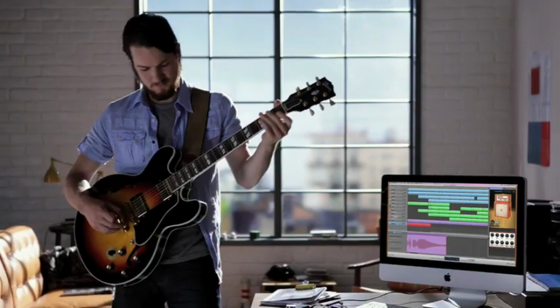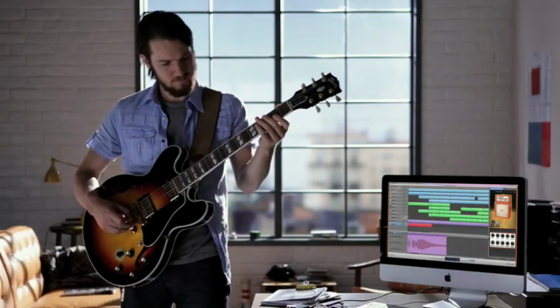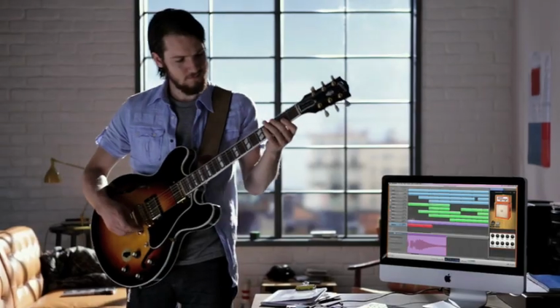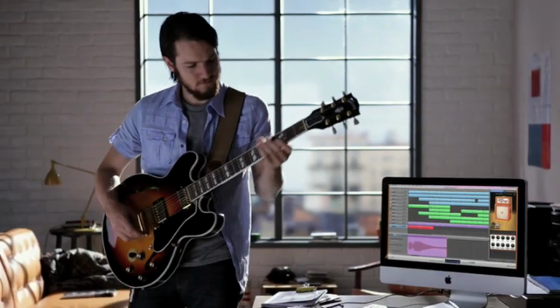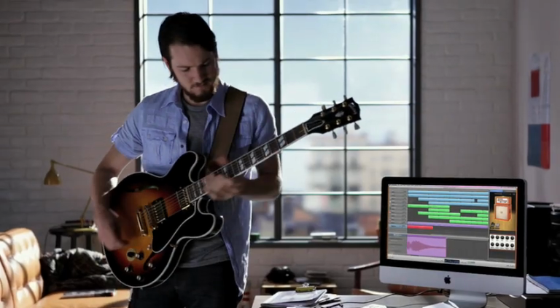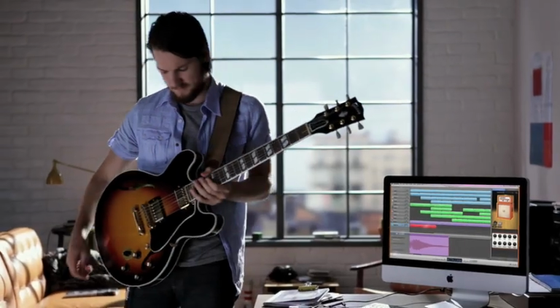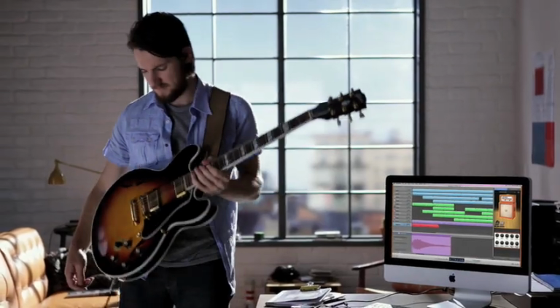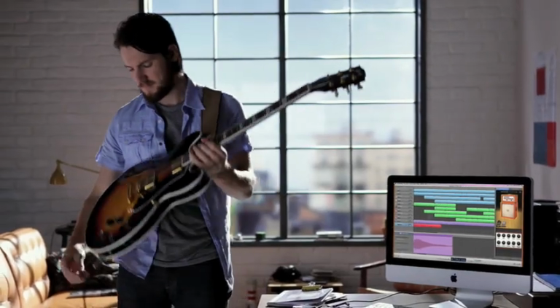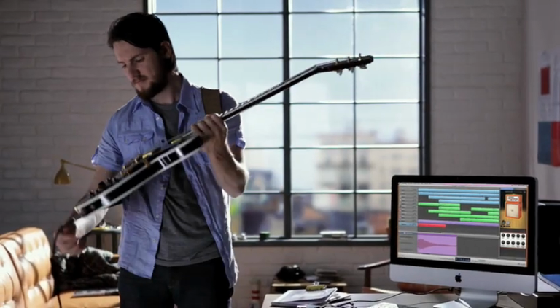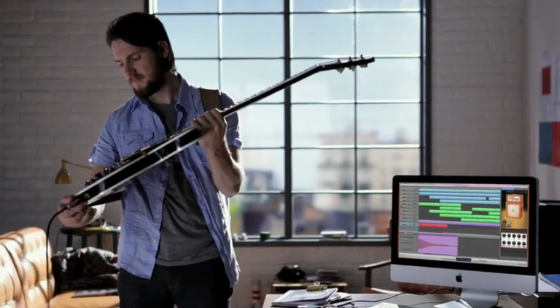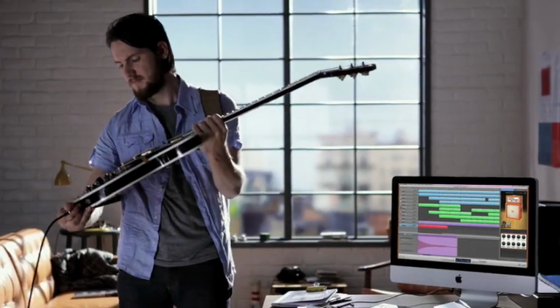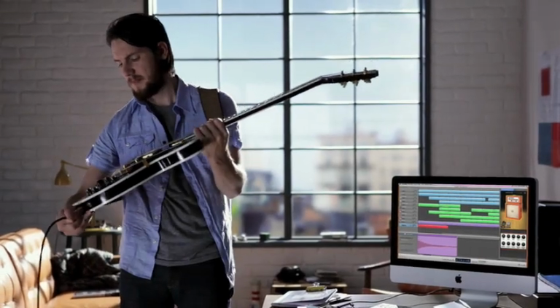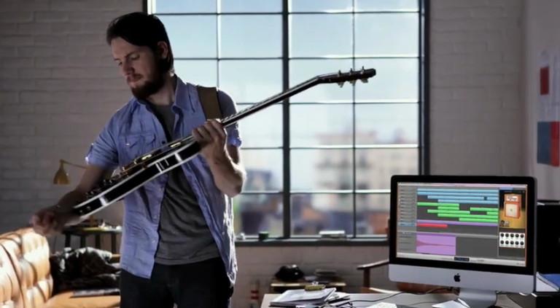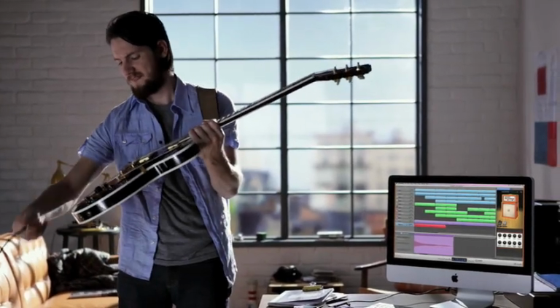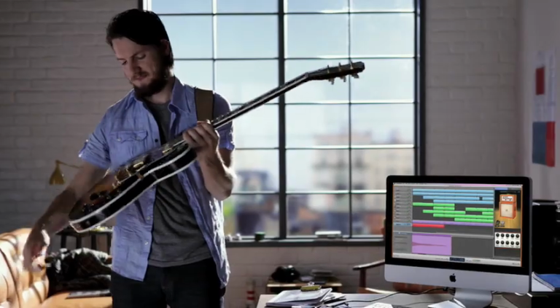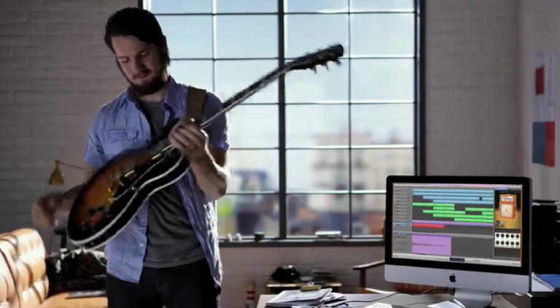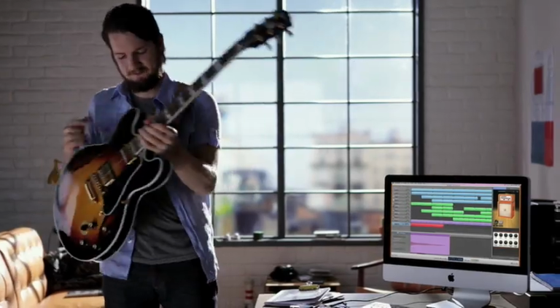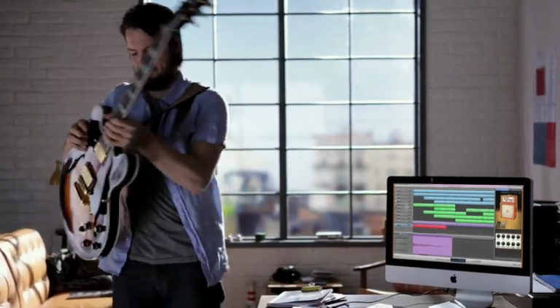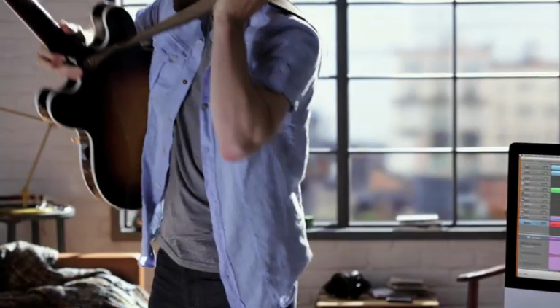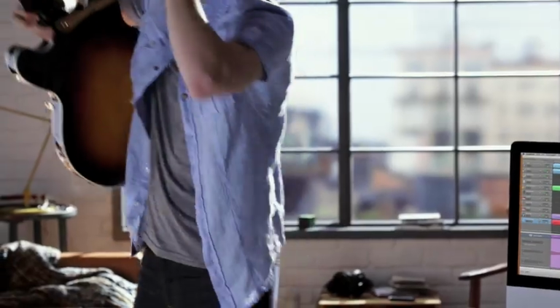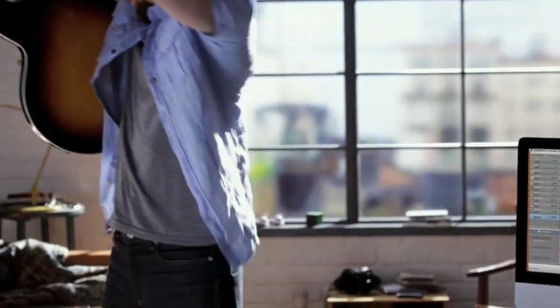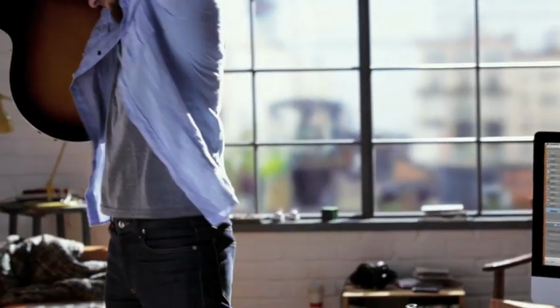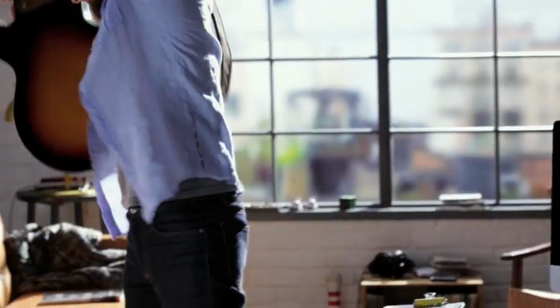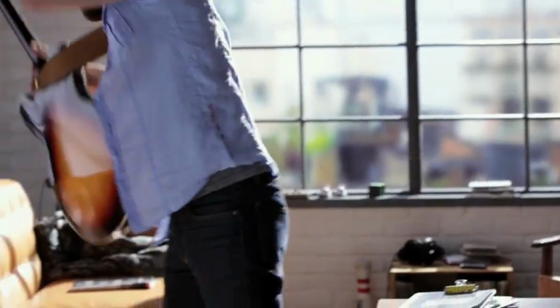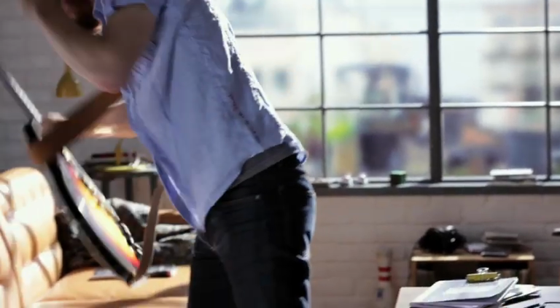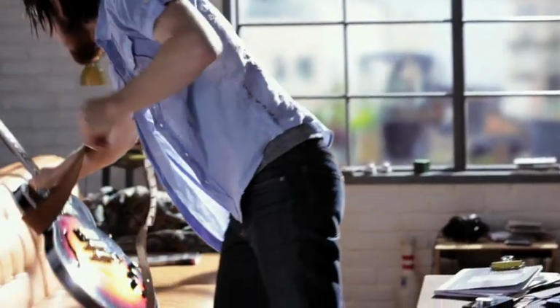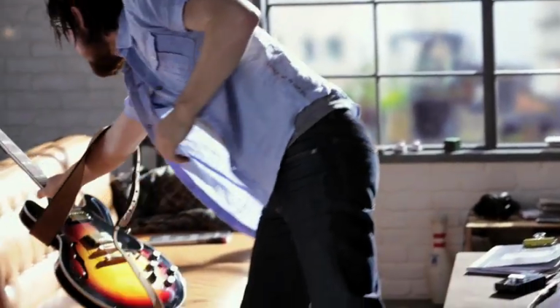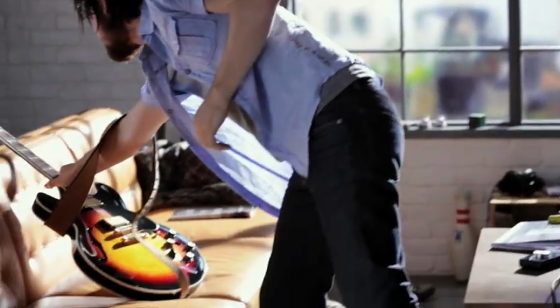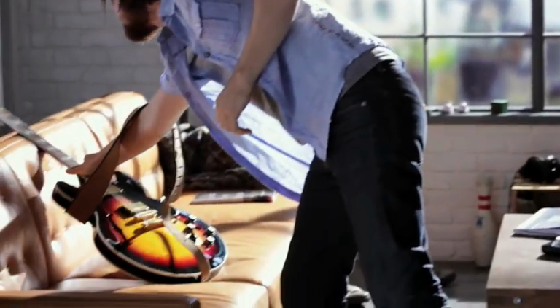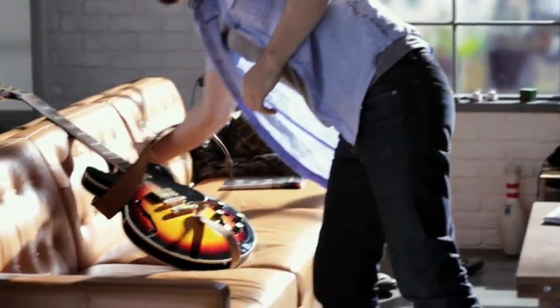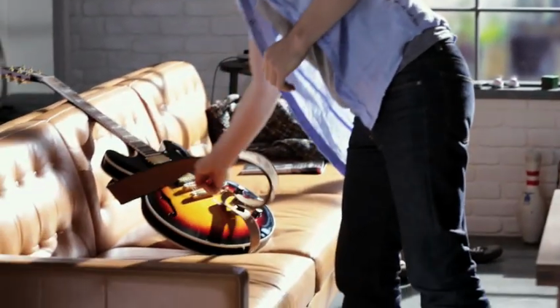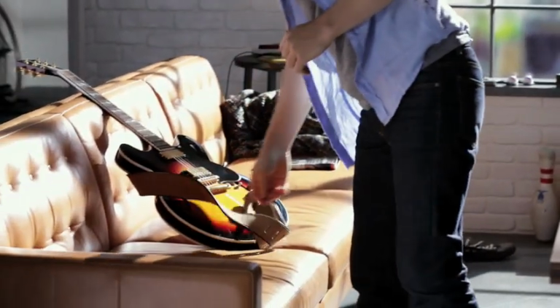No matter what kind of music you want to make, it'll sound better than ever with the awesome guitar sounds in GarageBand 11.